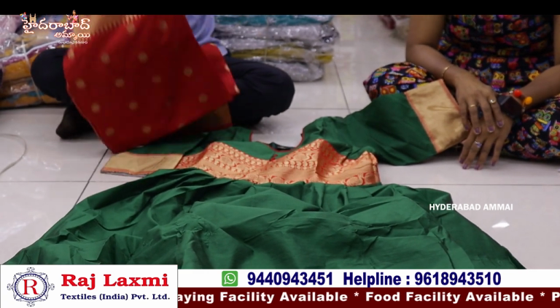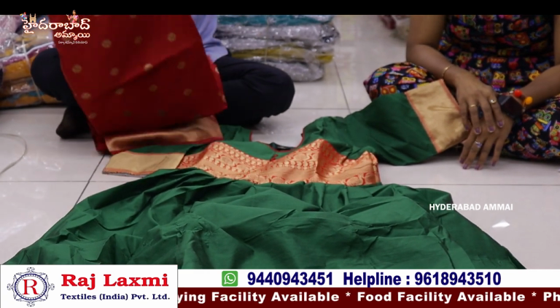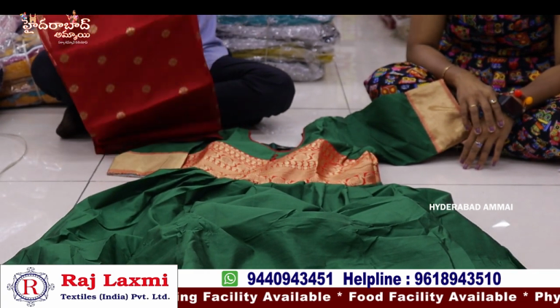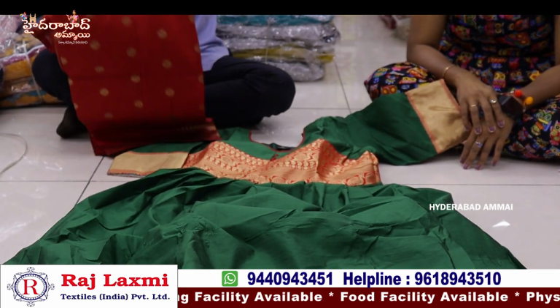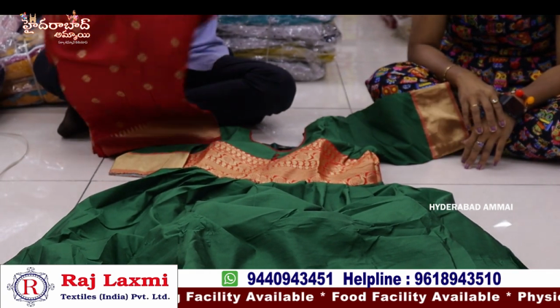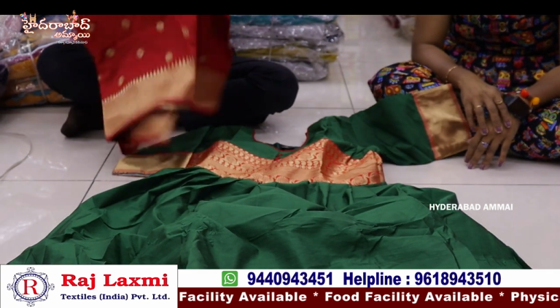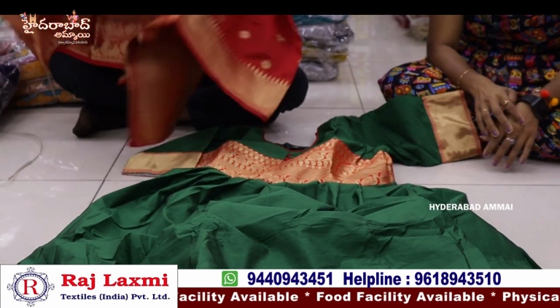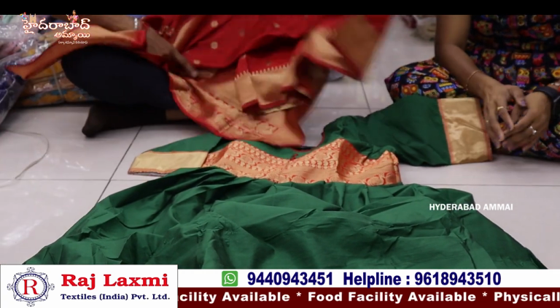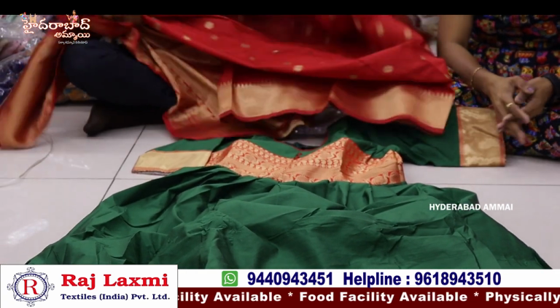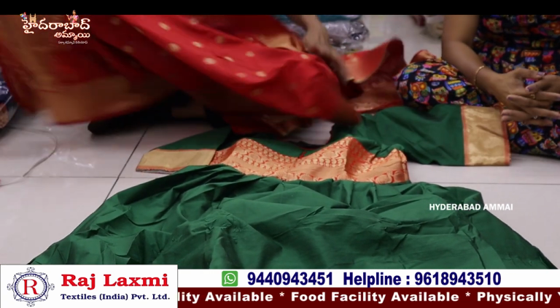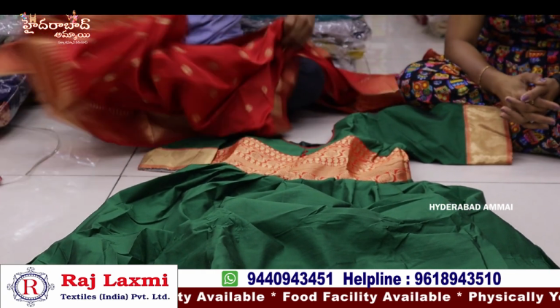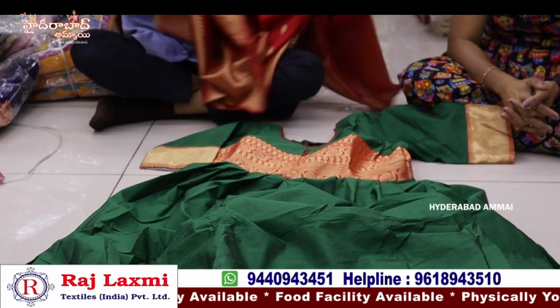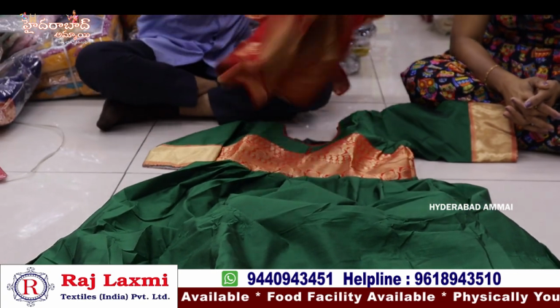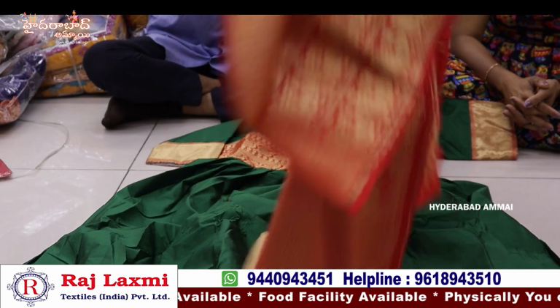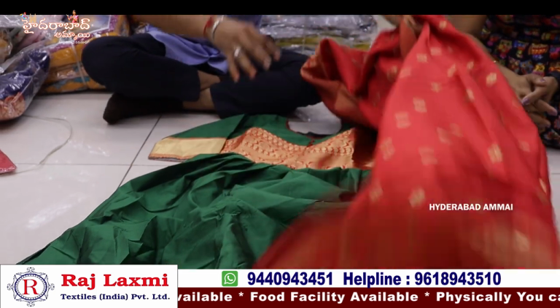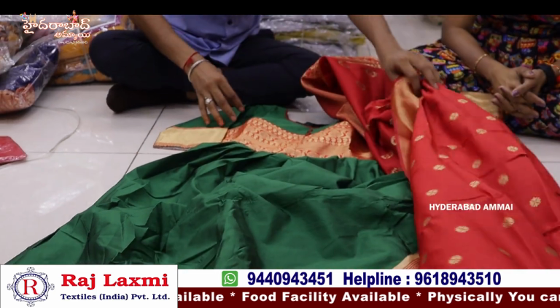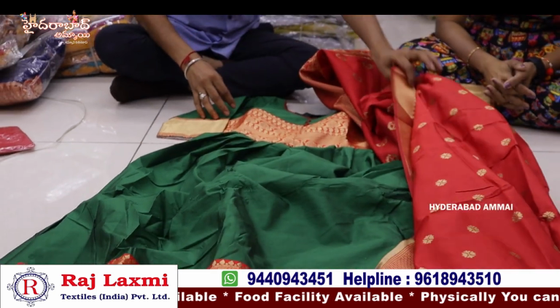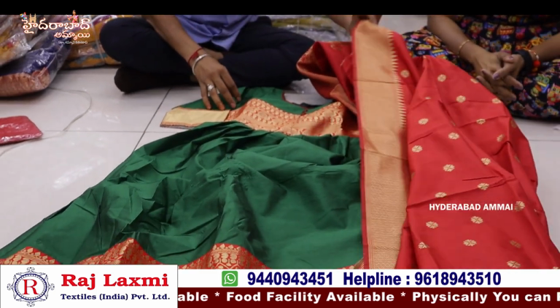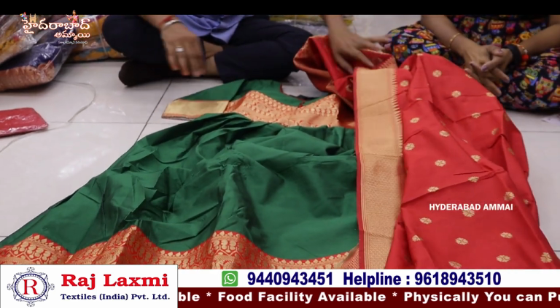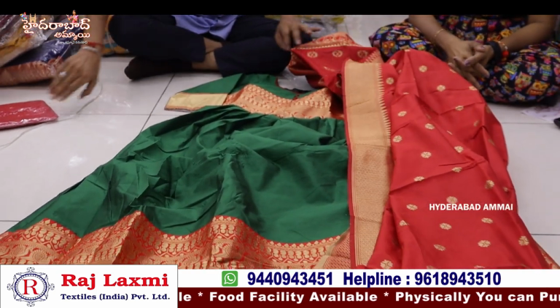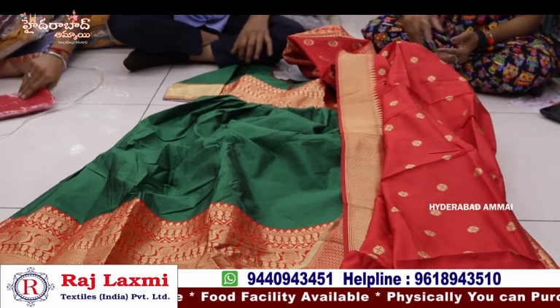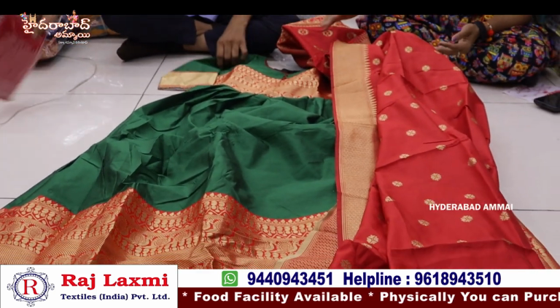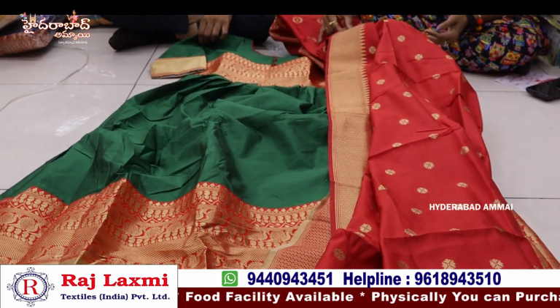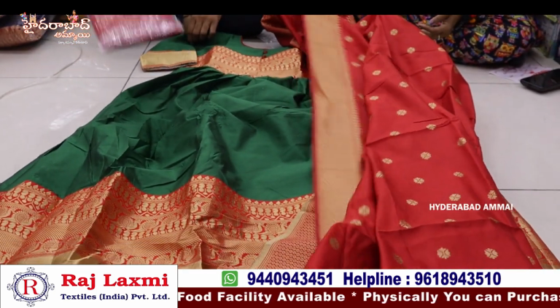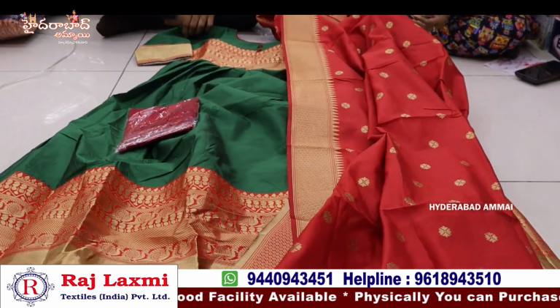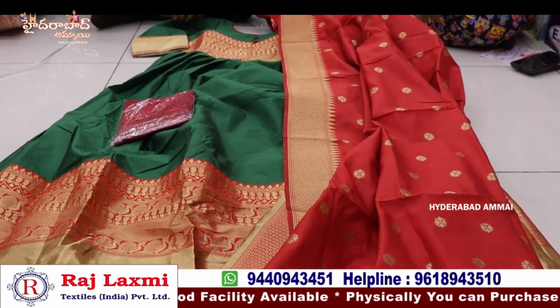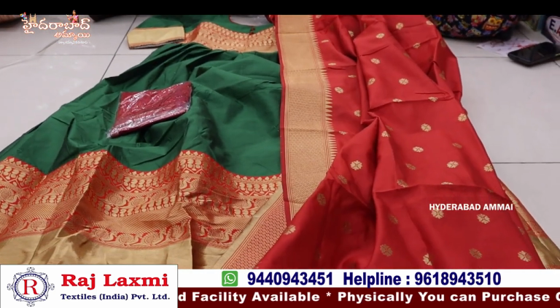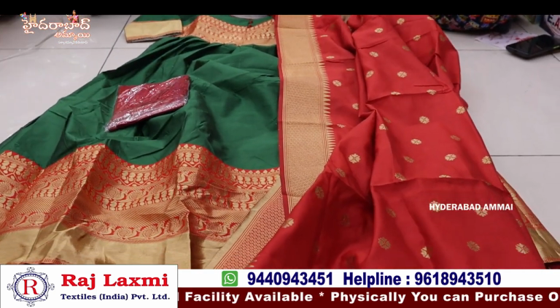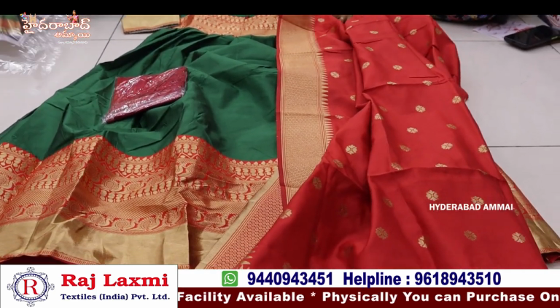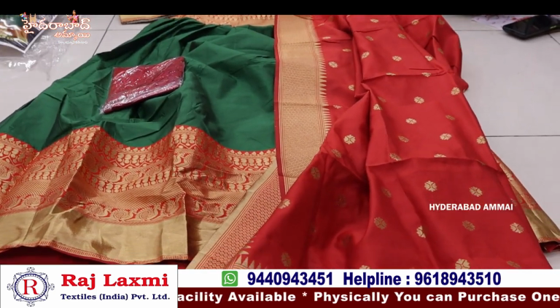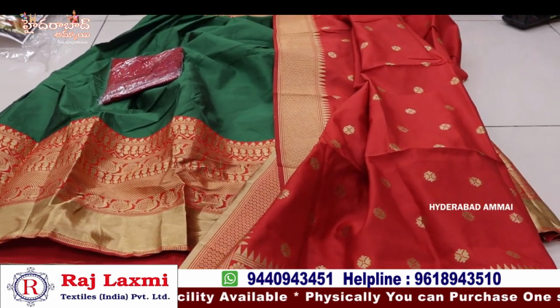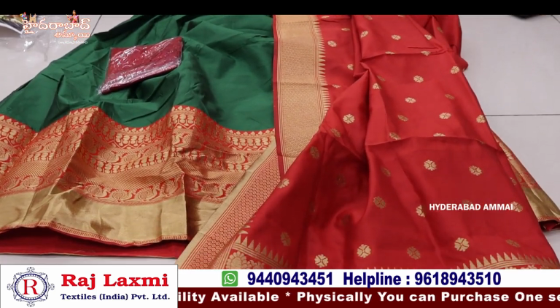Pure Banarasi dupatta, full size dupatta, with legging. Different color options available.